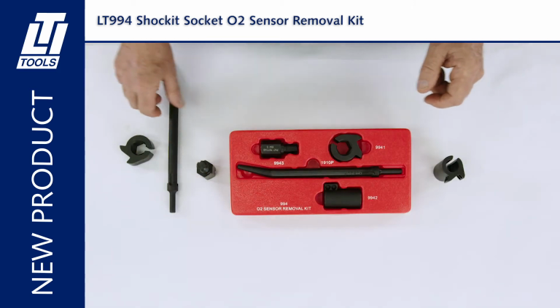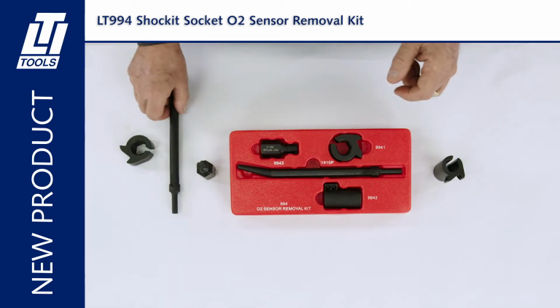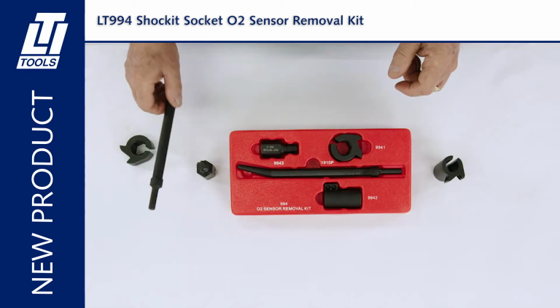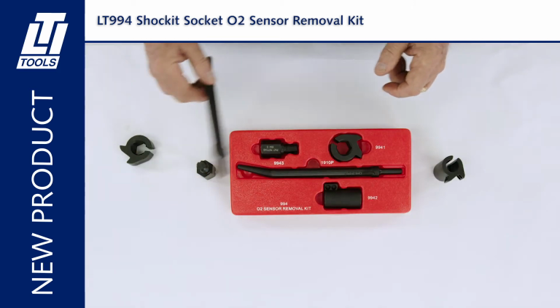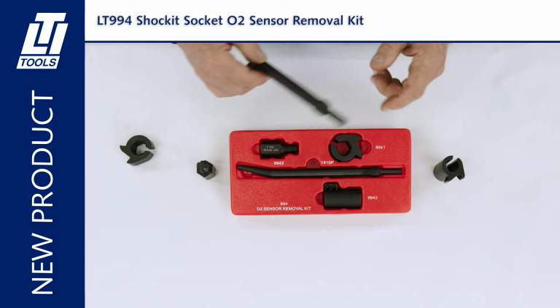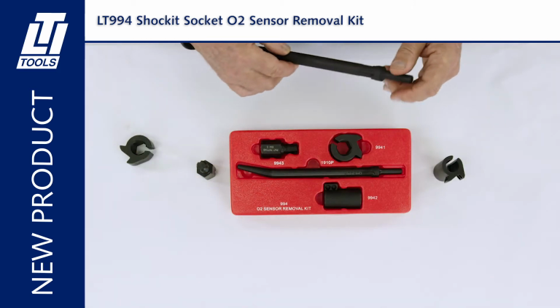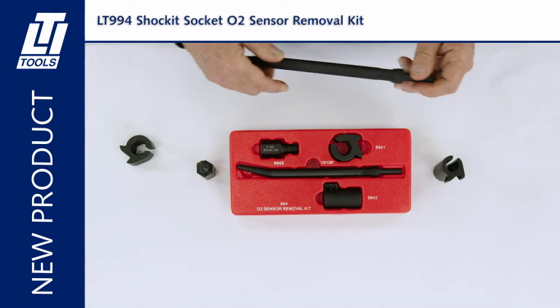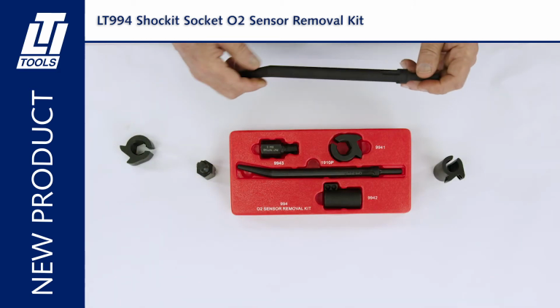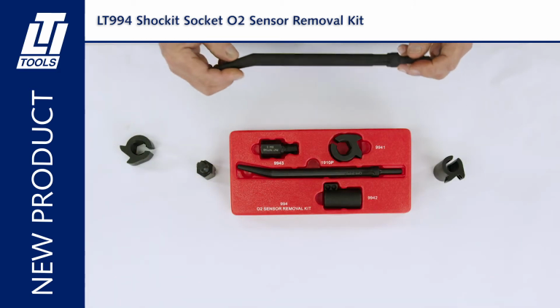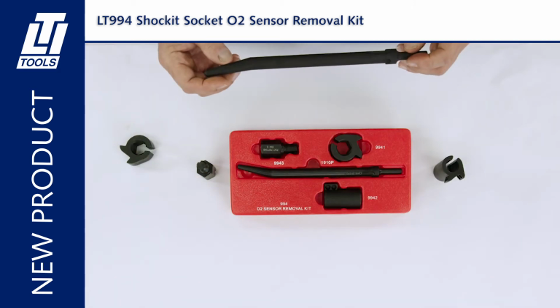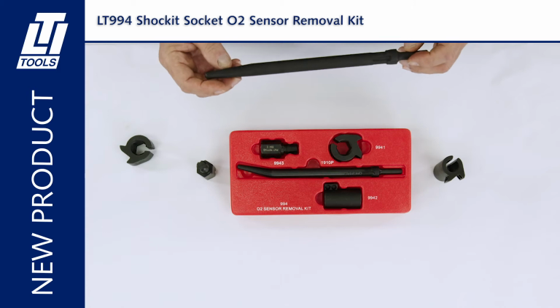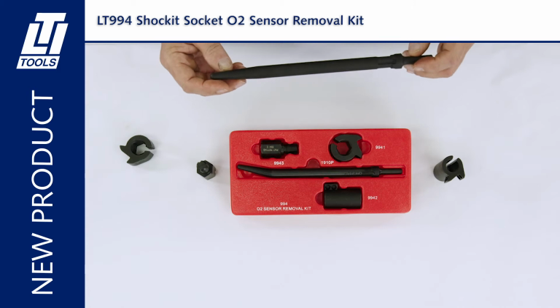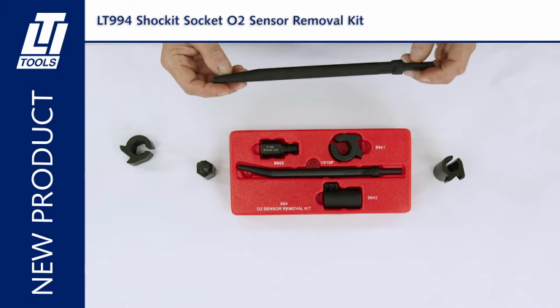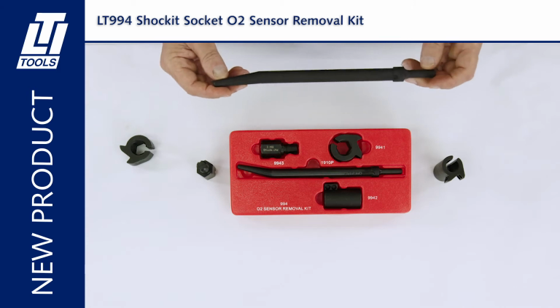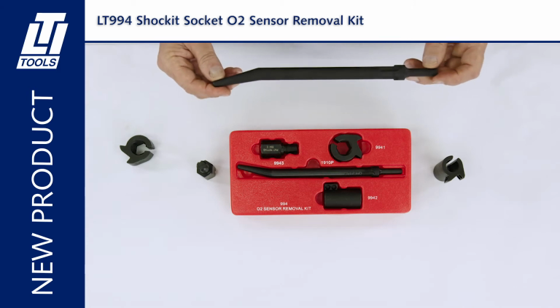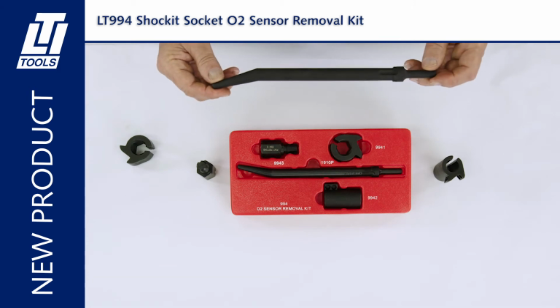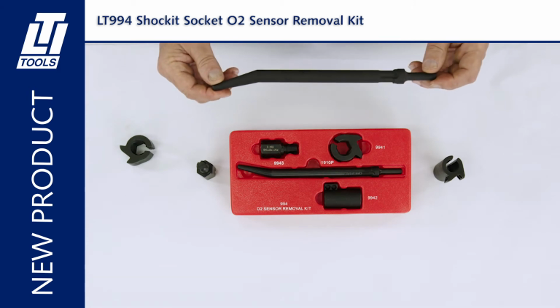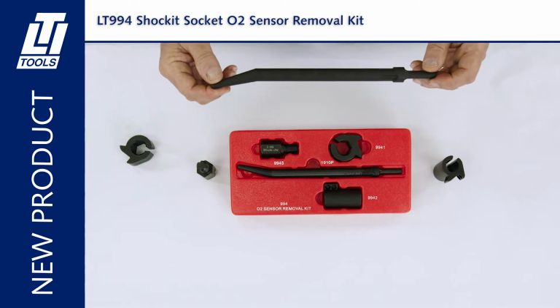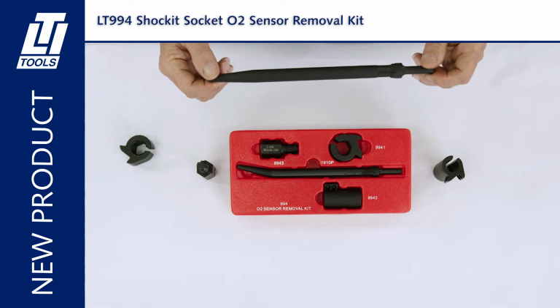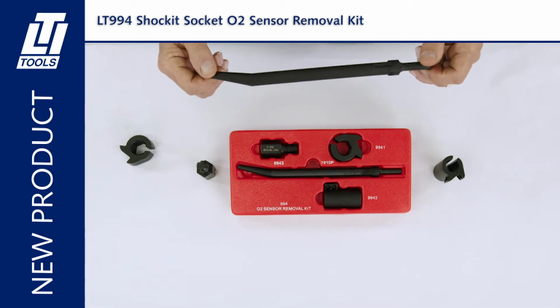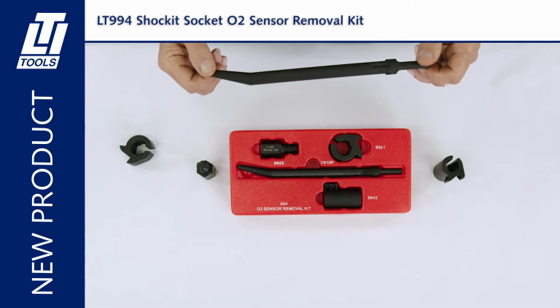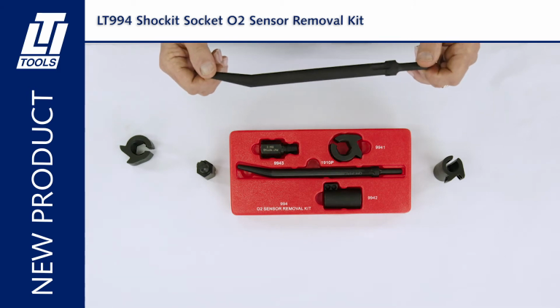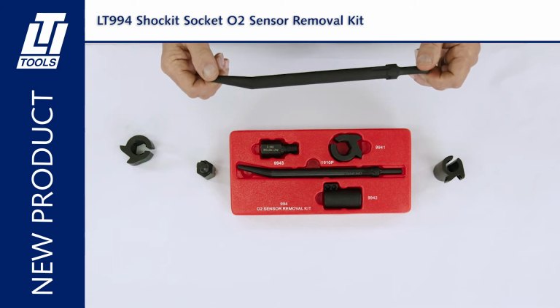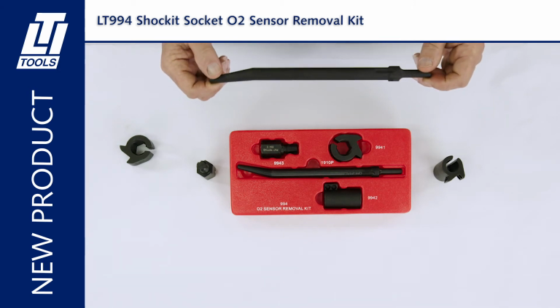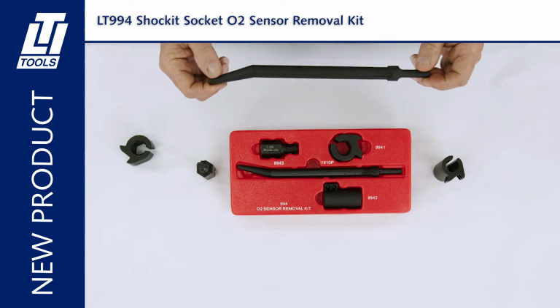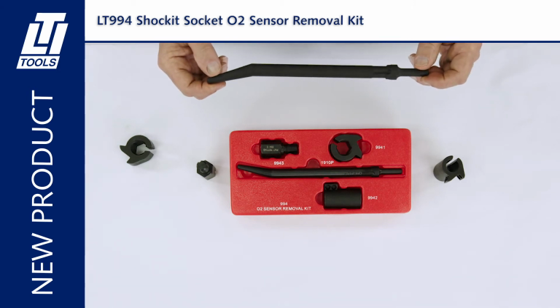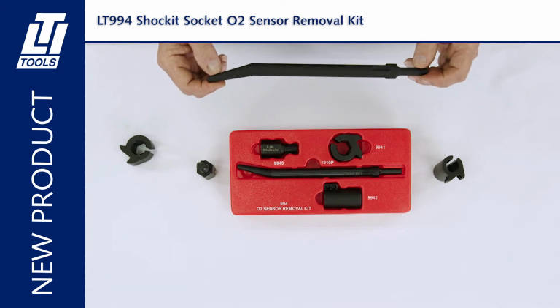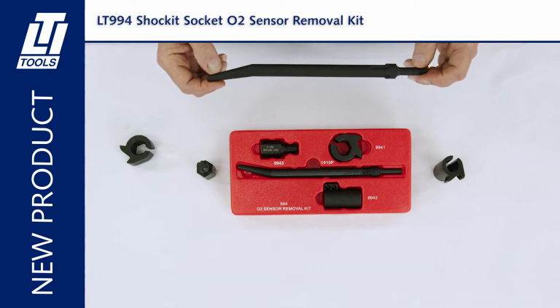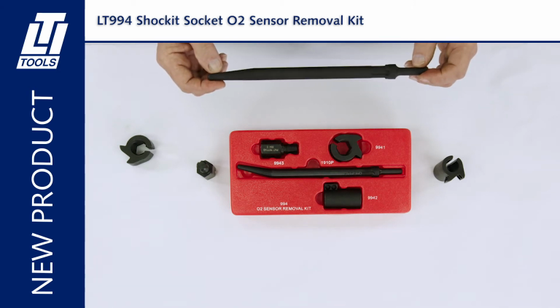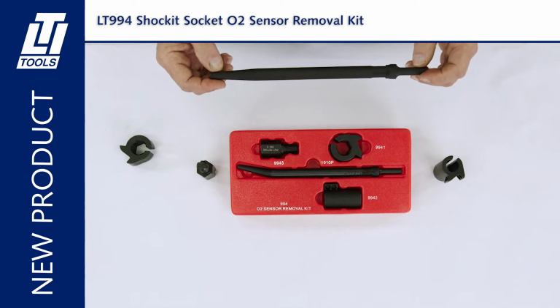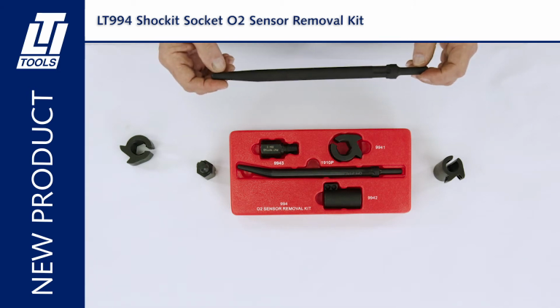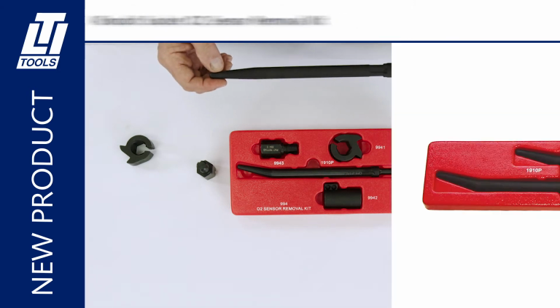Our punch is 11 and a half inches, non-turning, and comes with the kit.